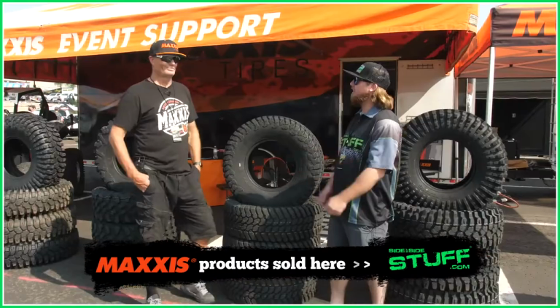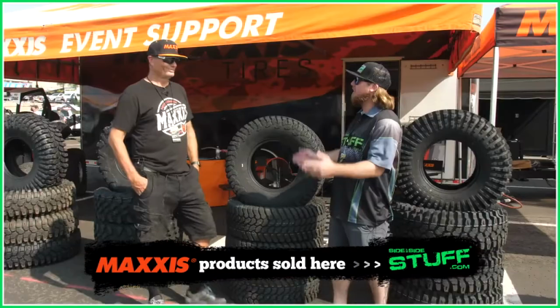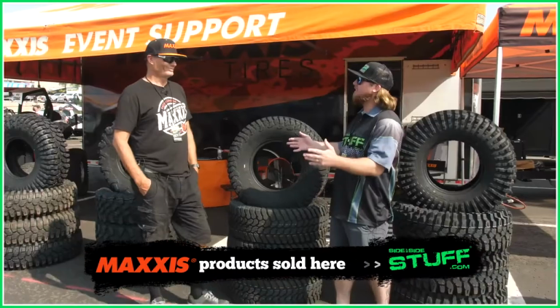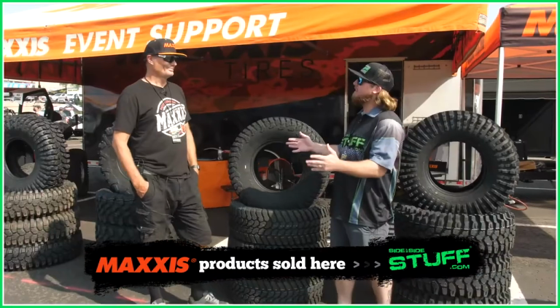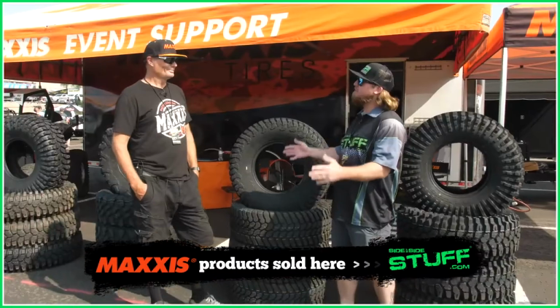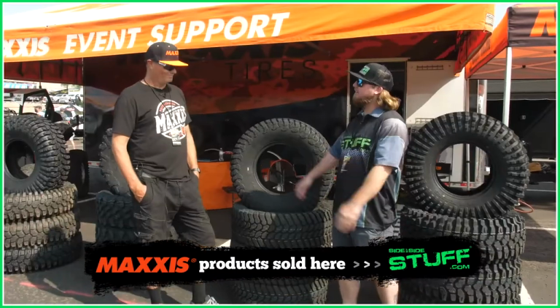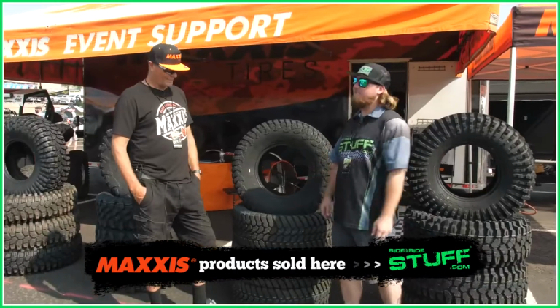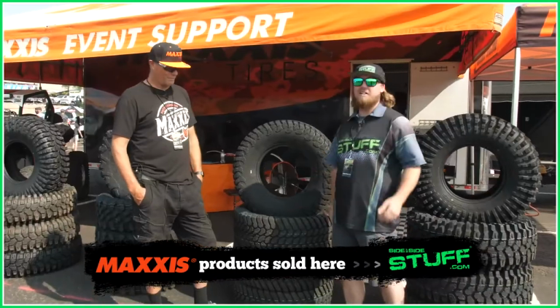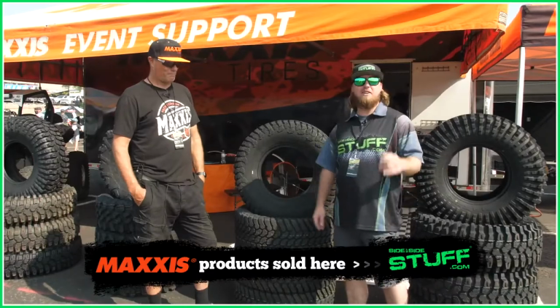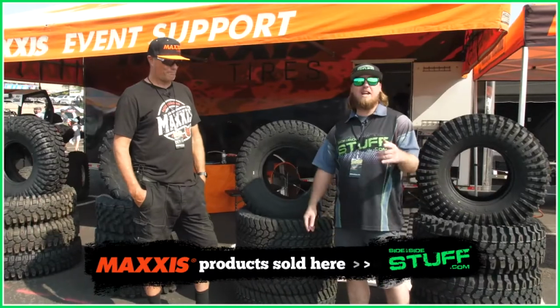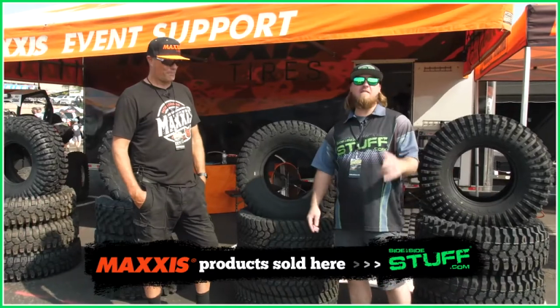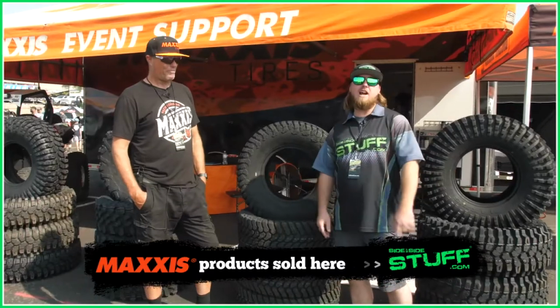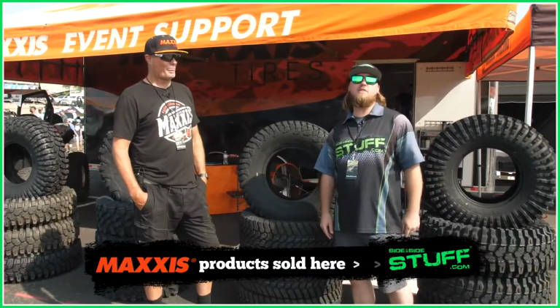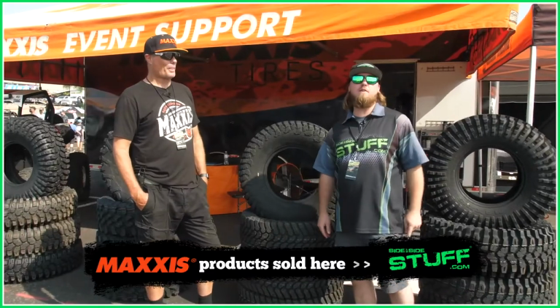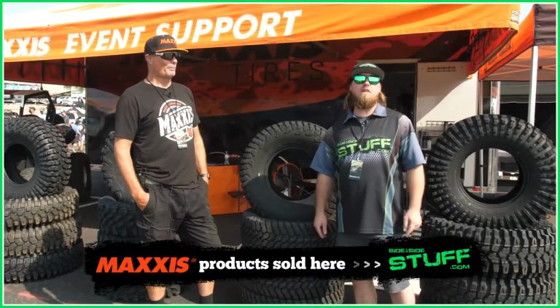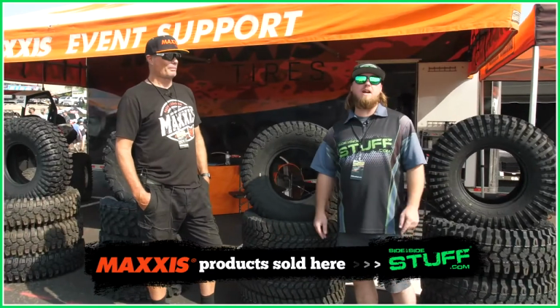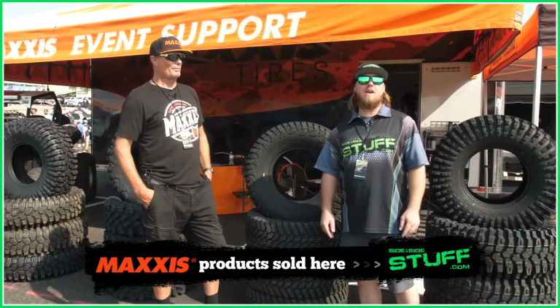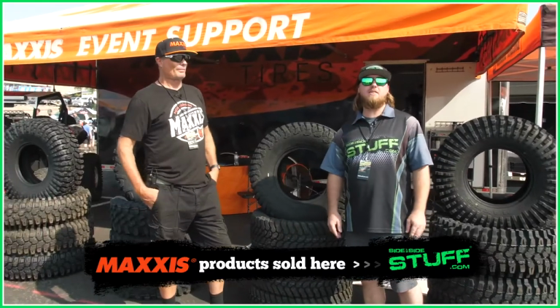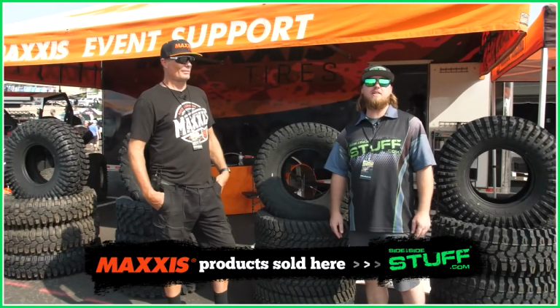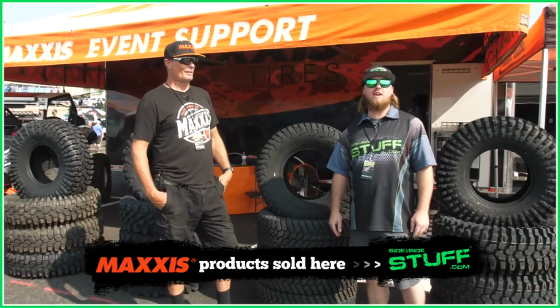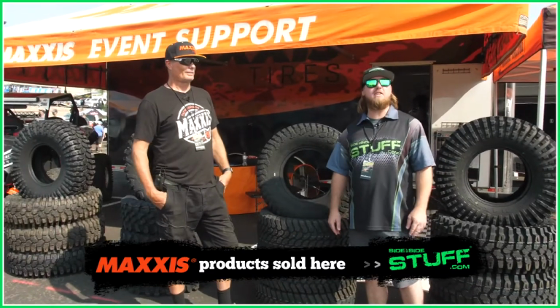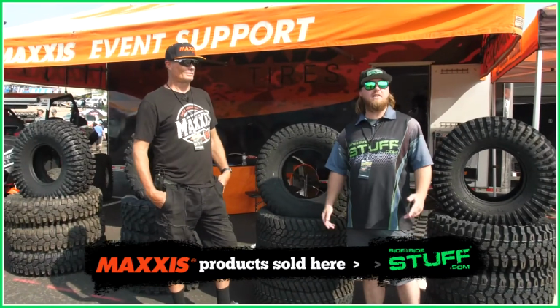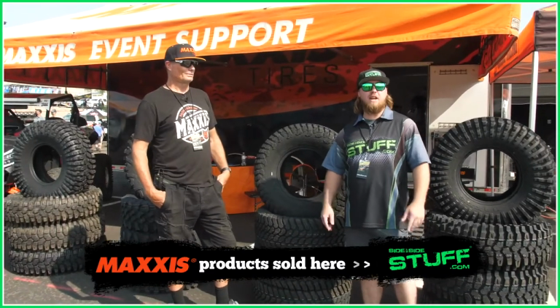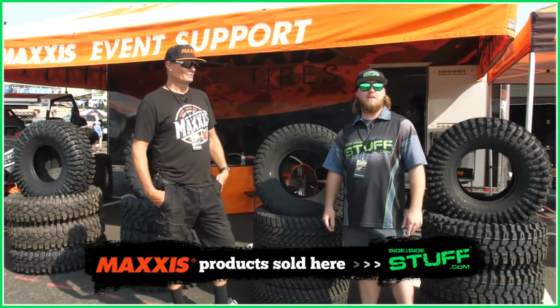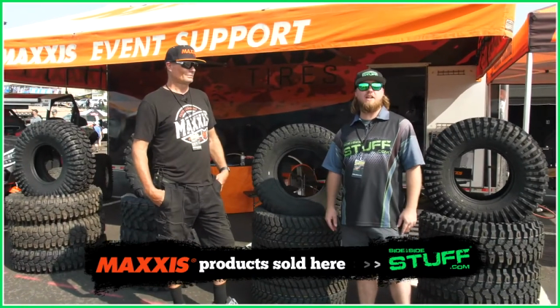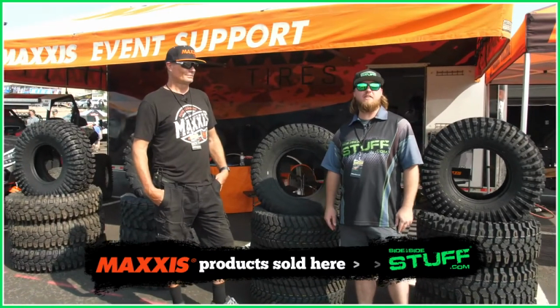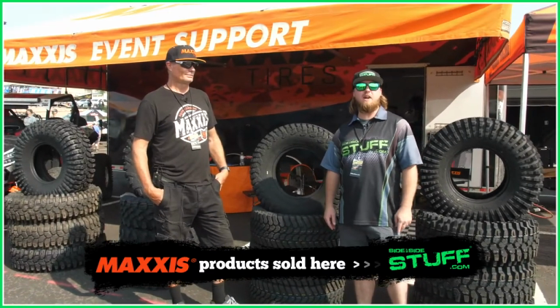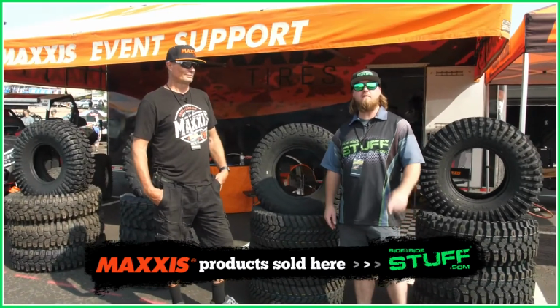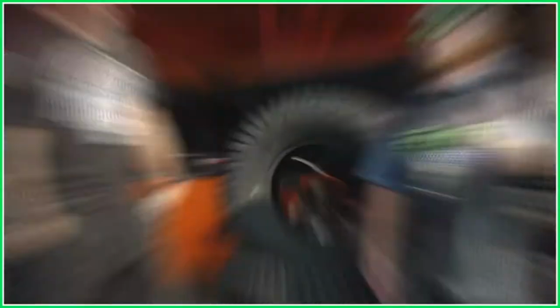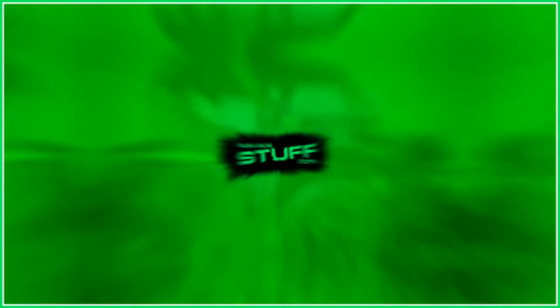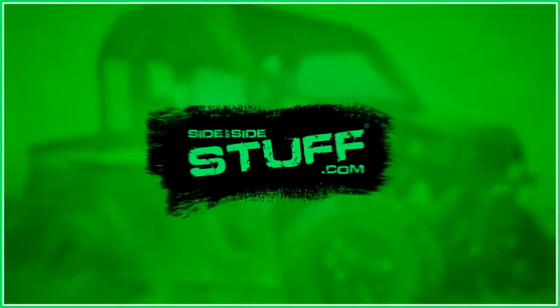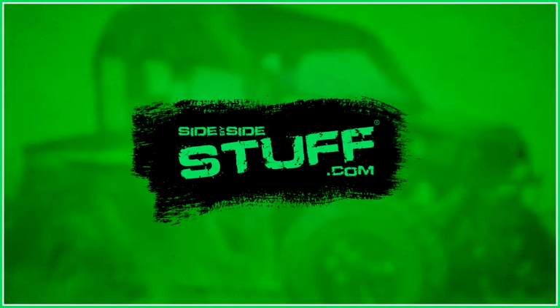All right, thanks Mike. There you have it guys. You can find Maxxis Tires at SideBySideStuff.com.